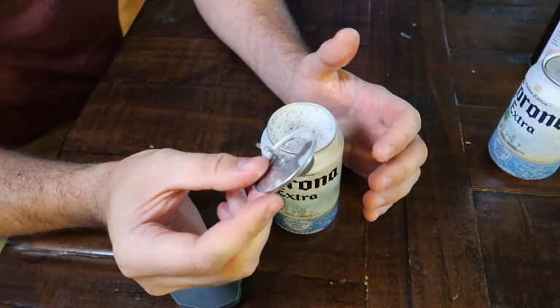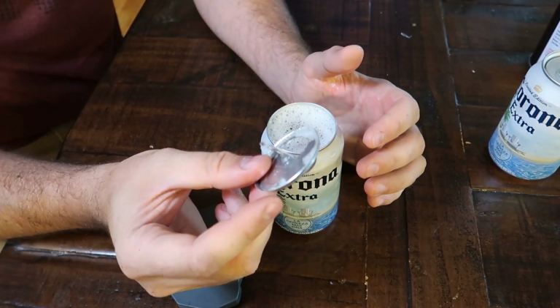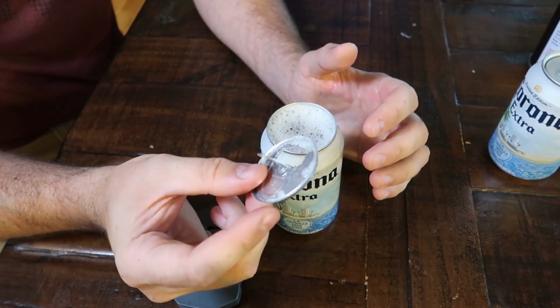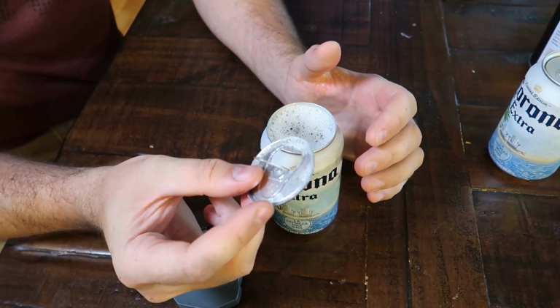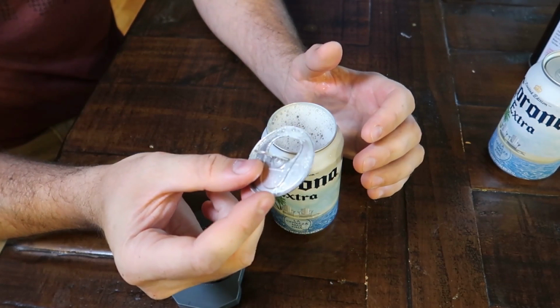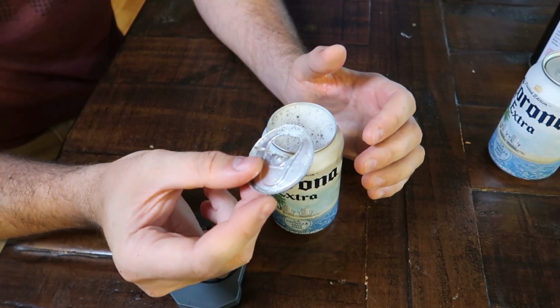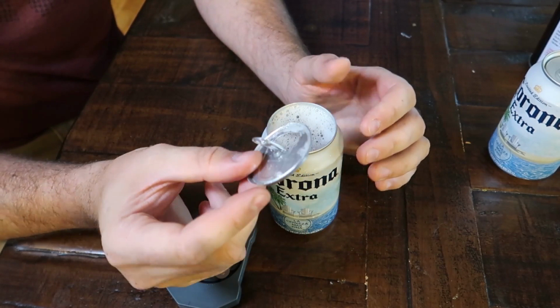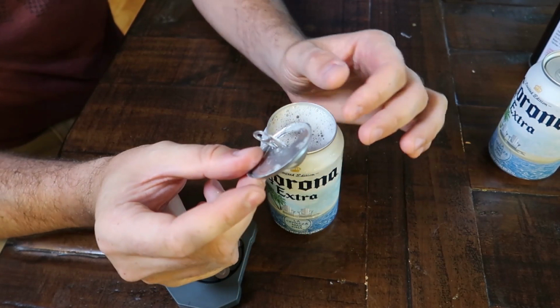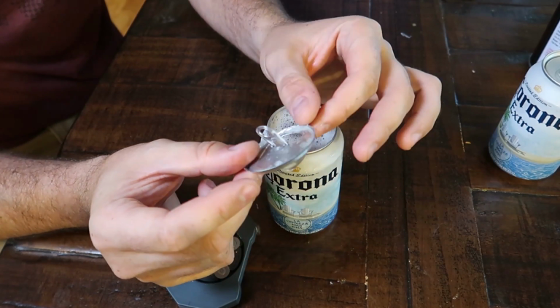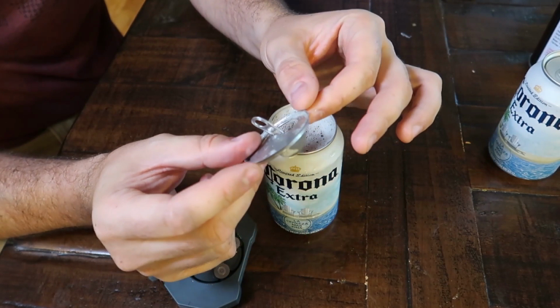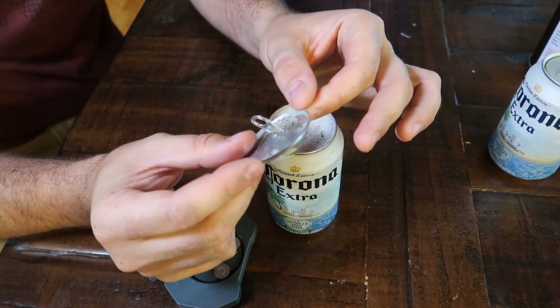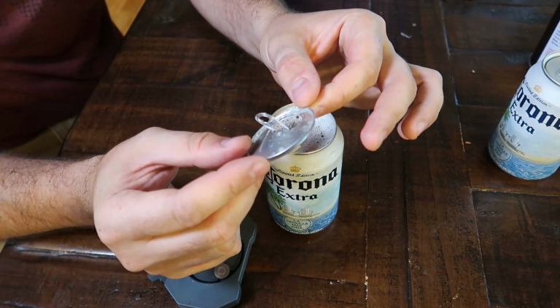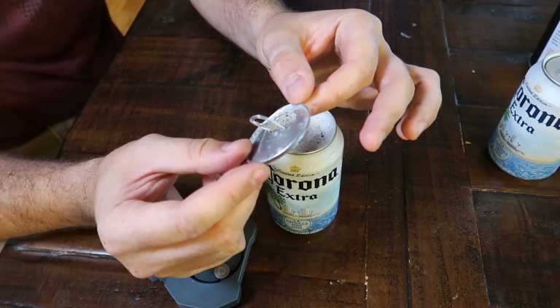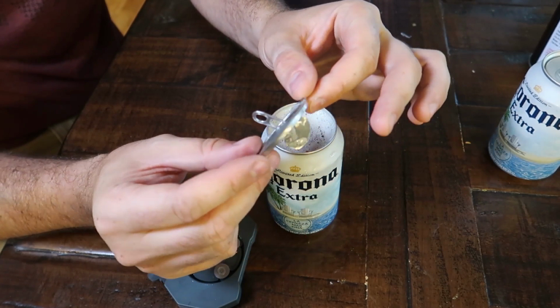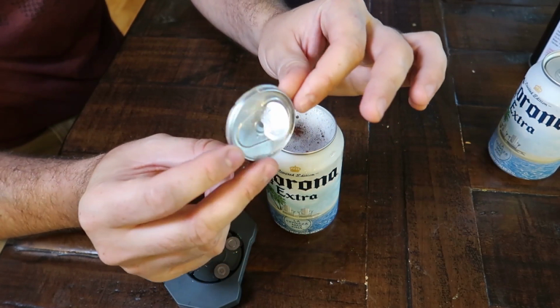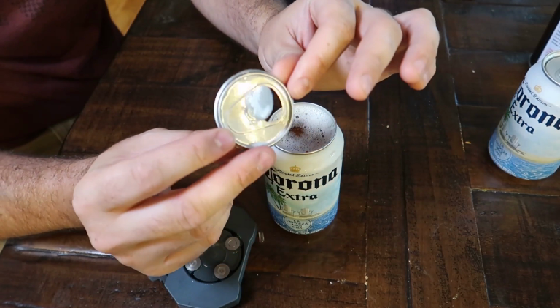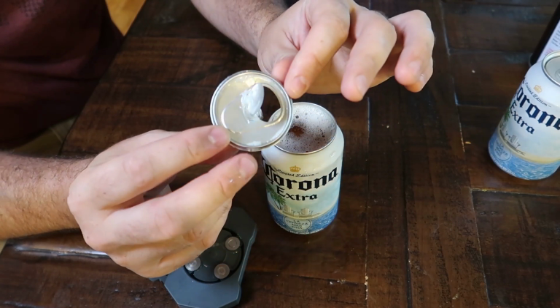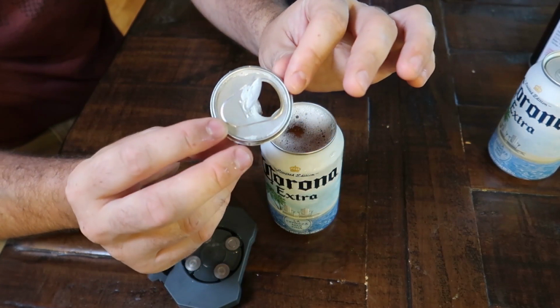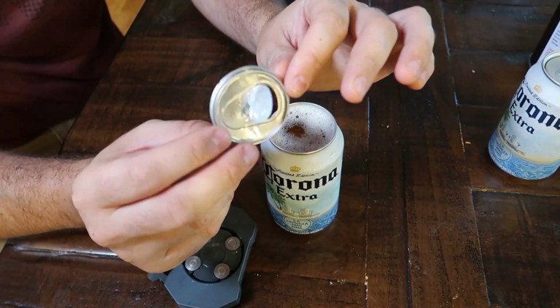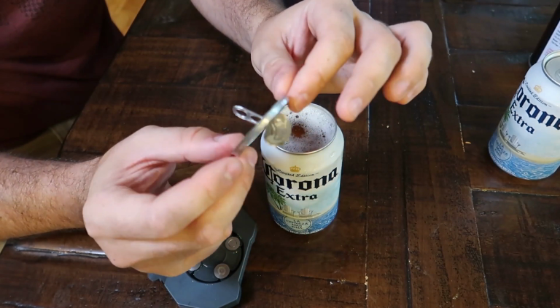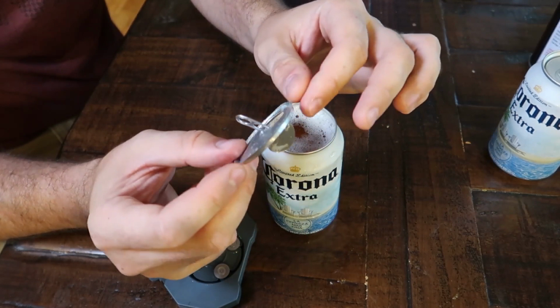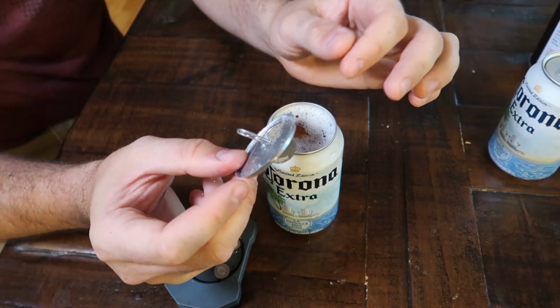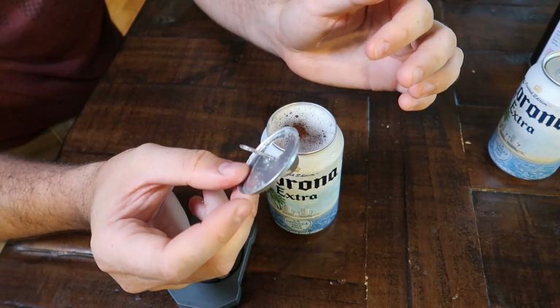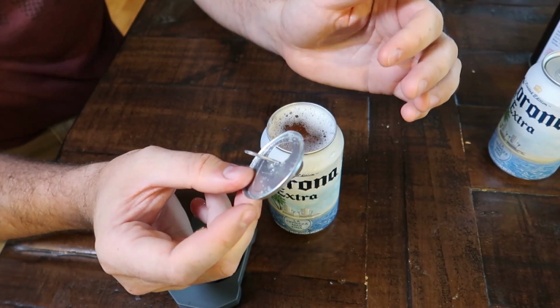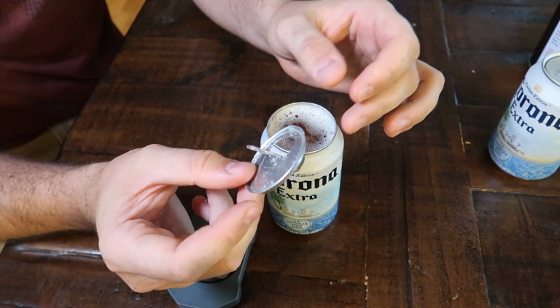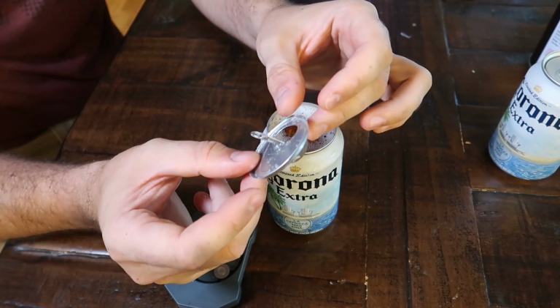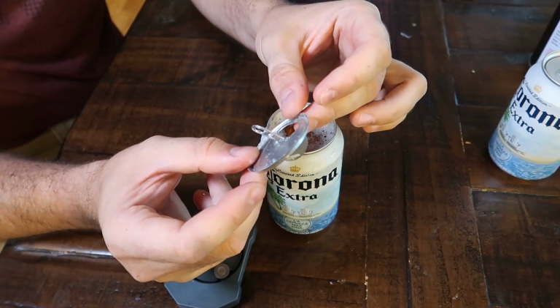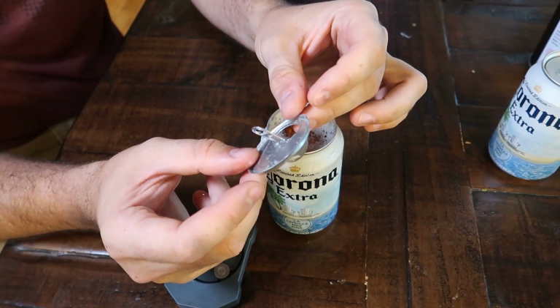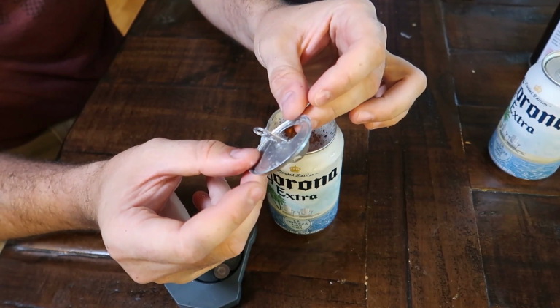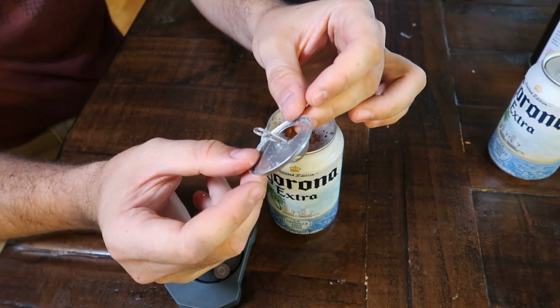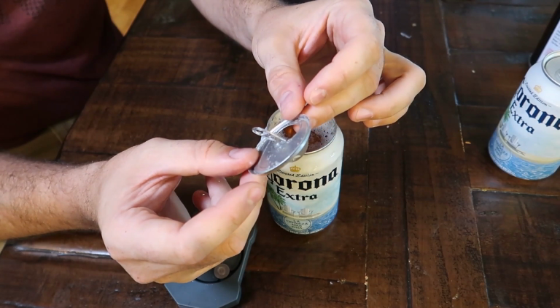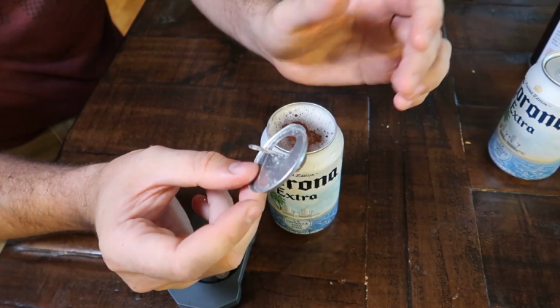I think I should have waited a little bit longer, and that way it would have cut all the way through and I didn't have to worry about it.